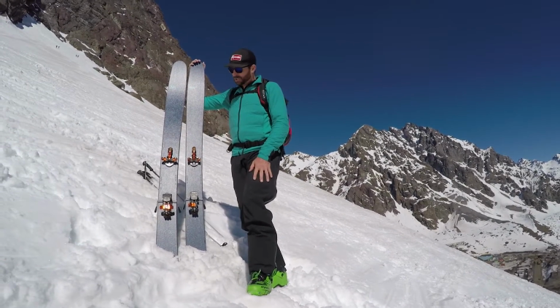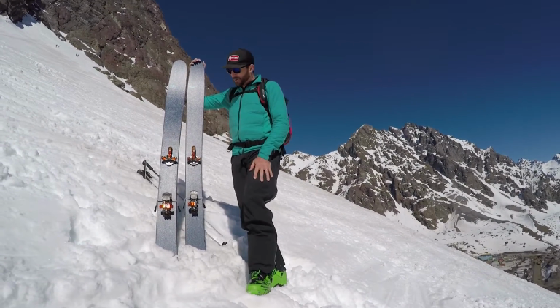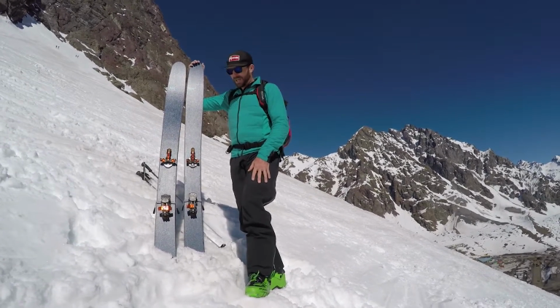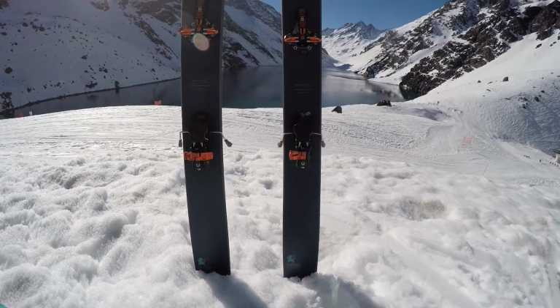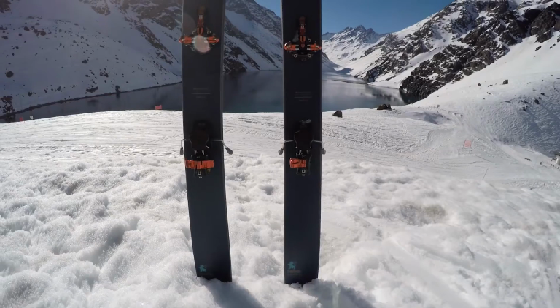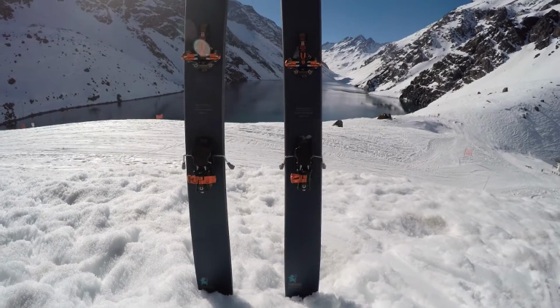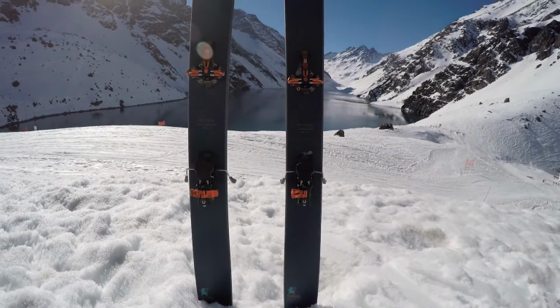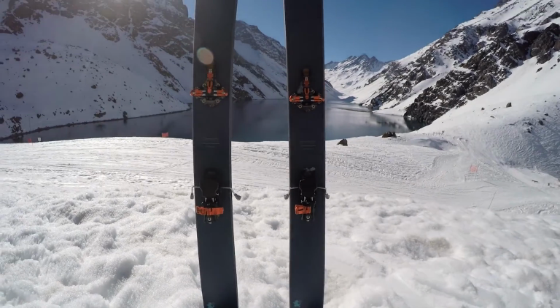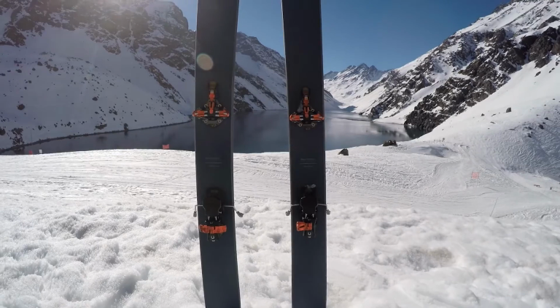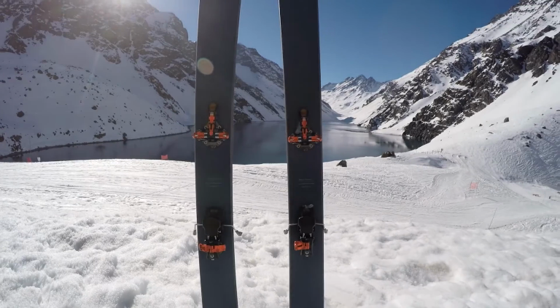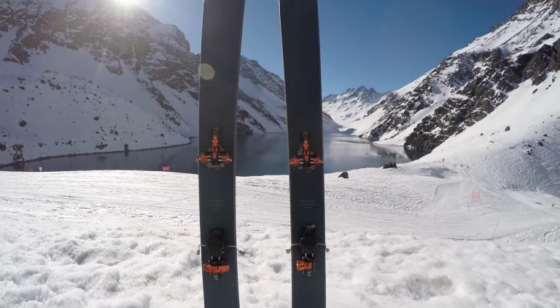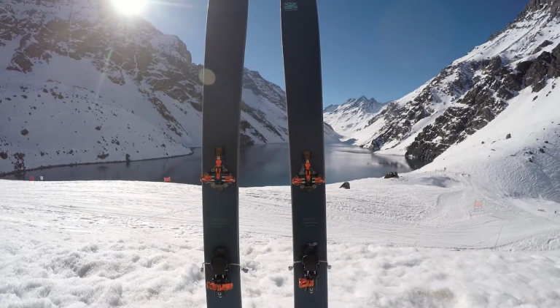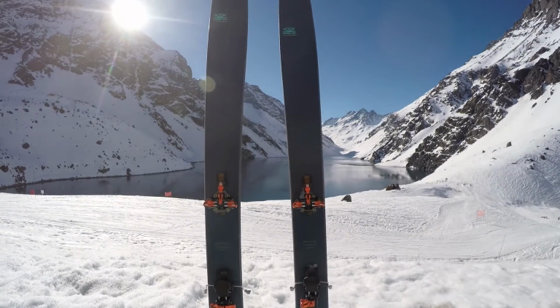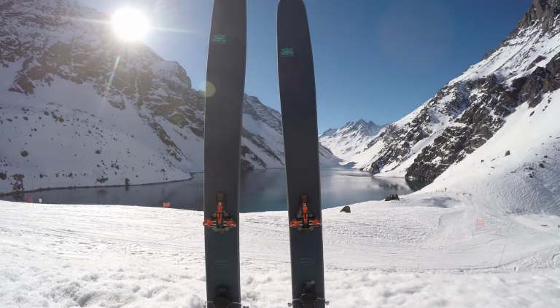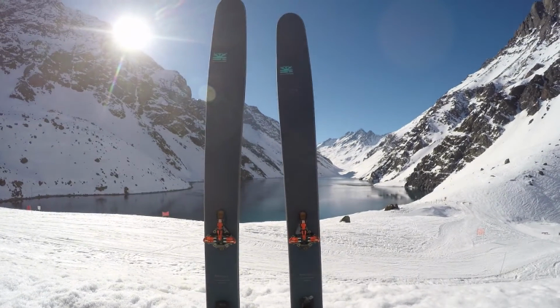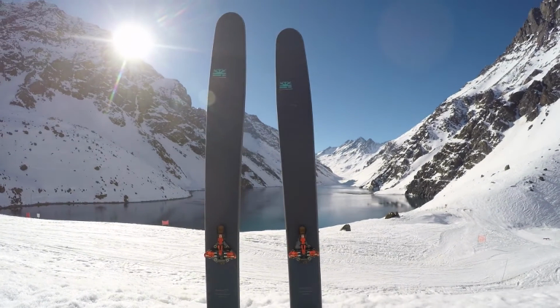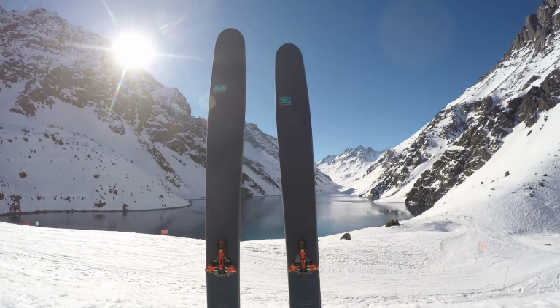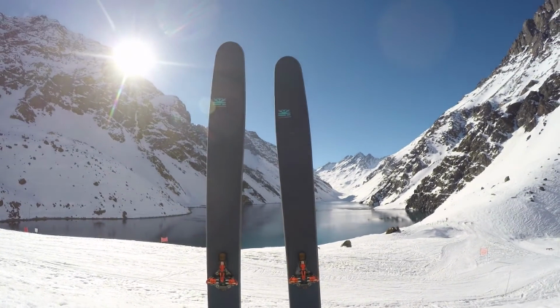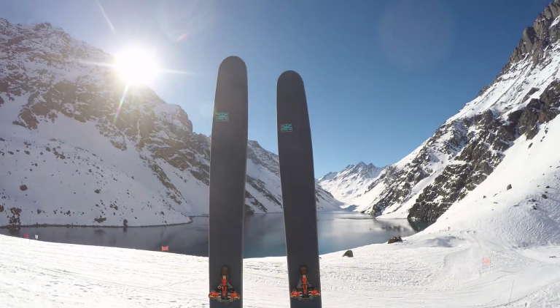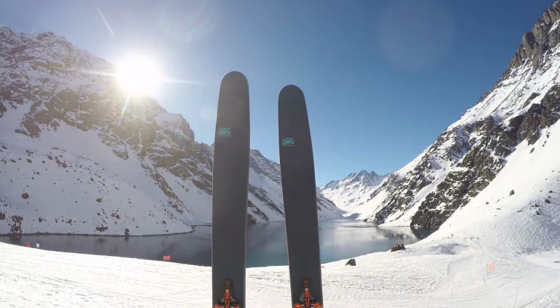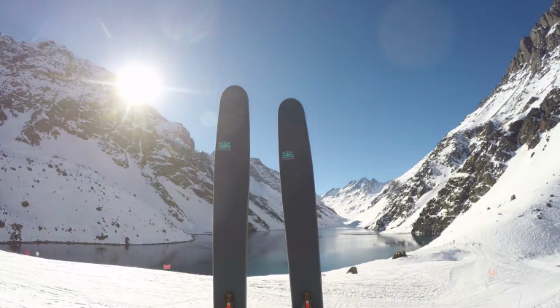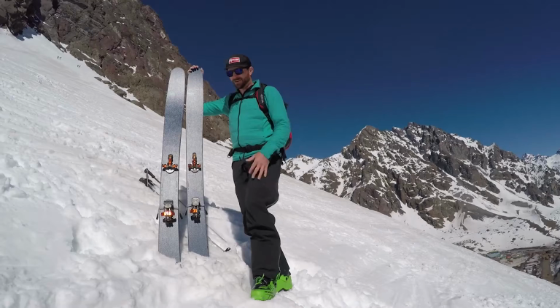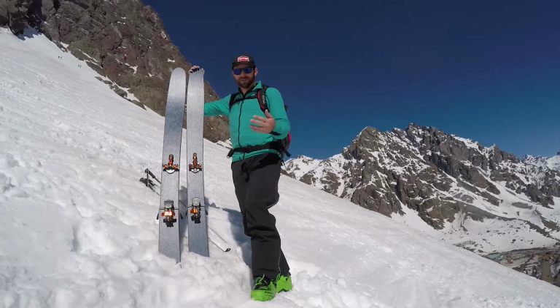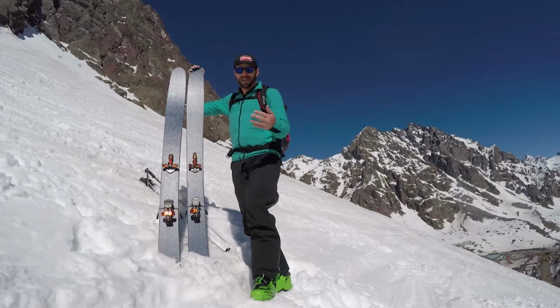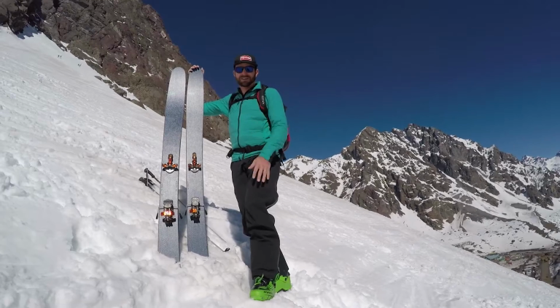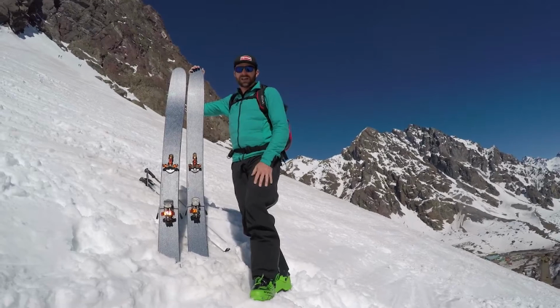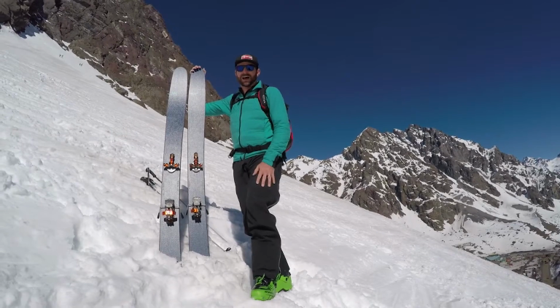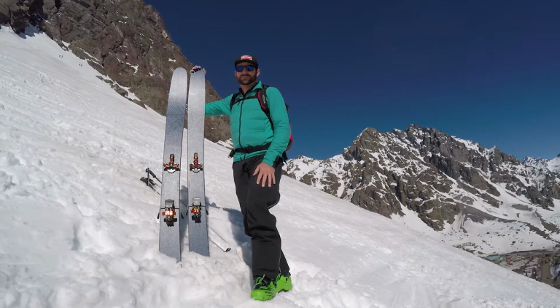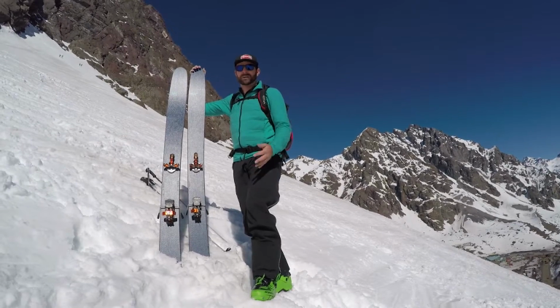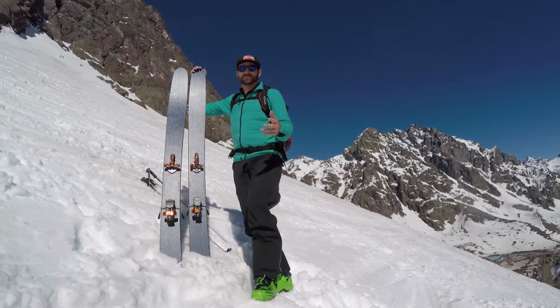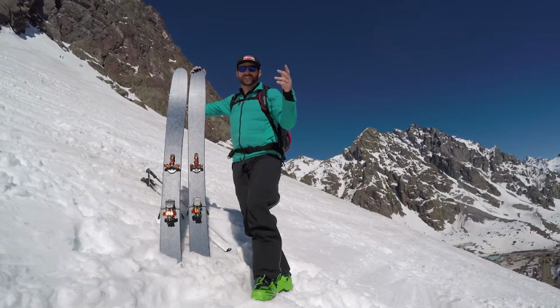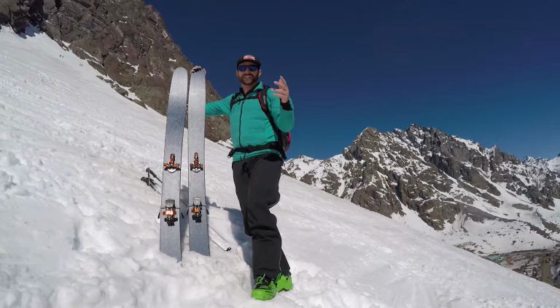So again, the Whaler 112 RPC 2.0 from DPS — they're available now. Check them out. Thanks guys.